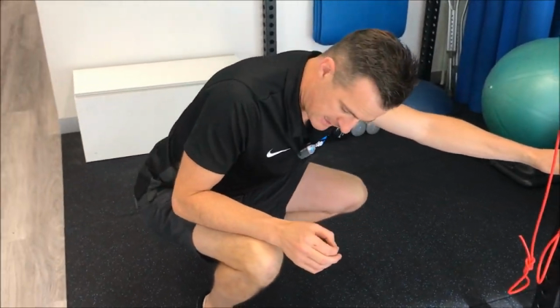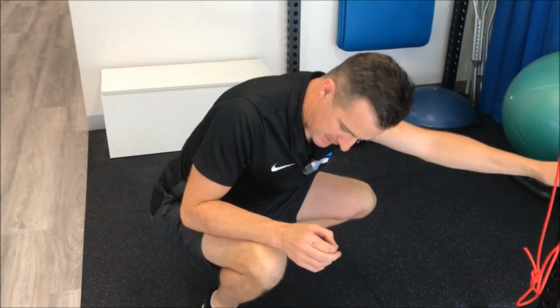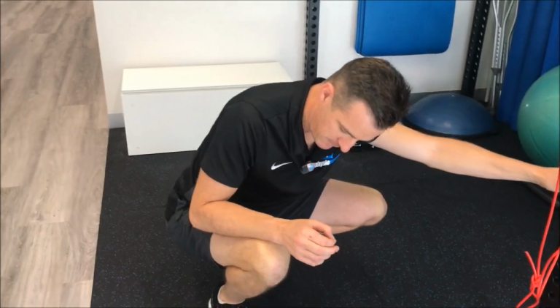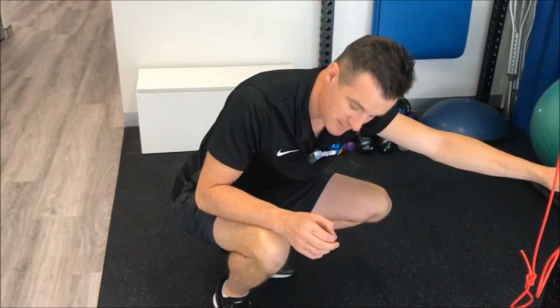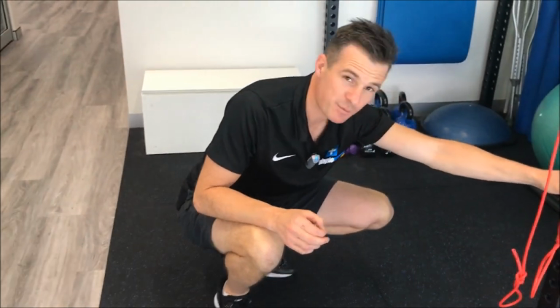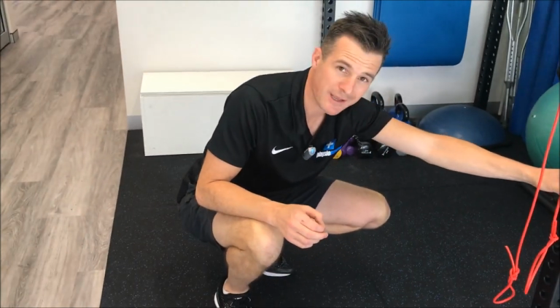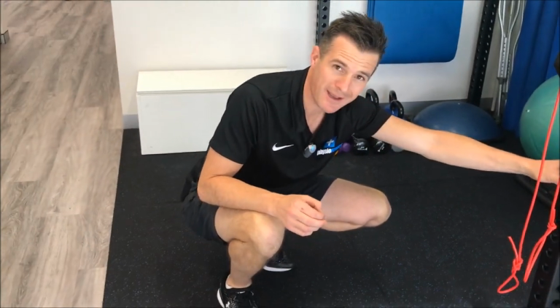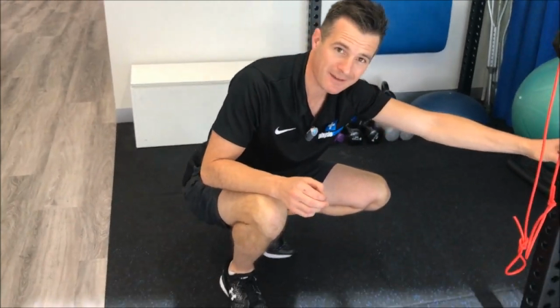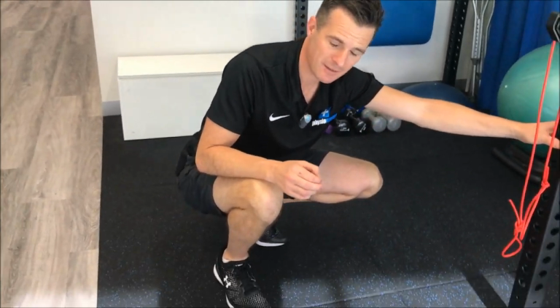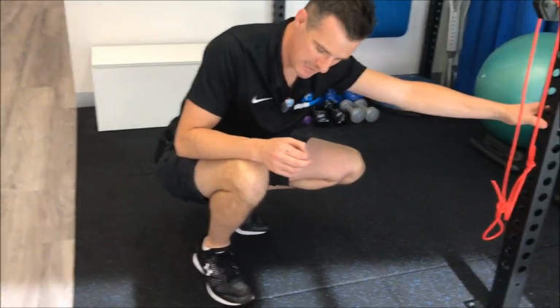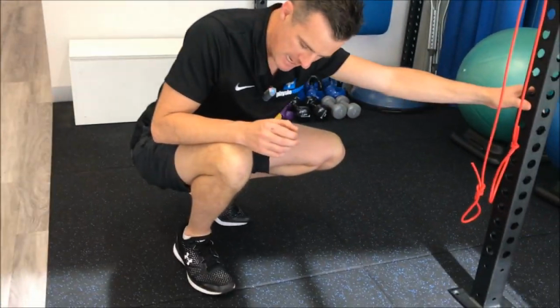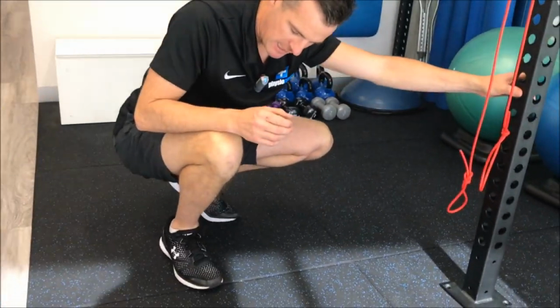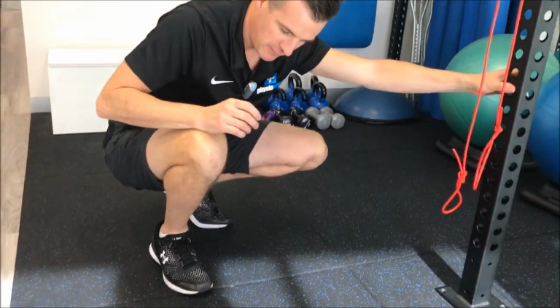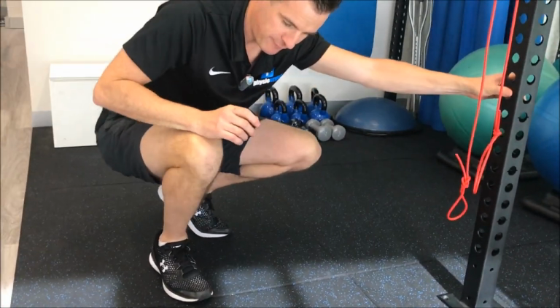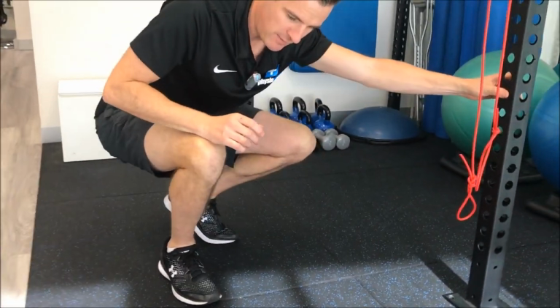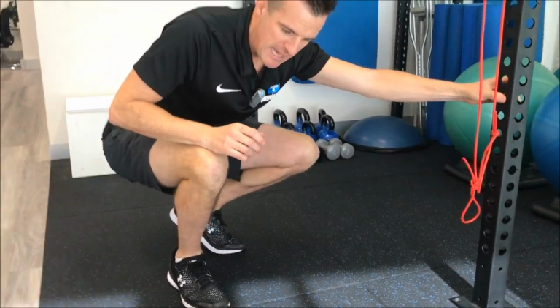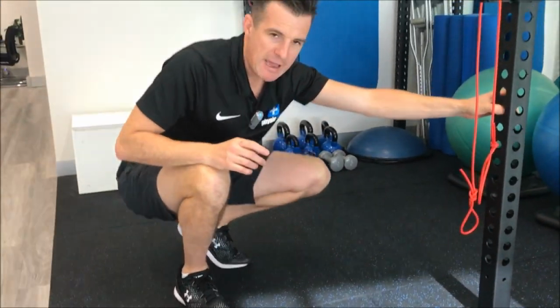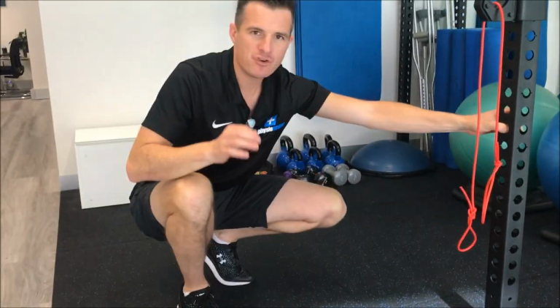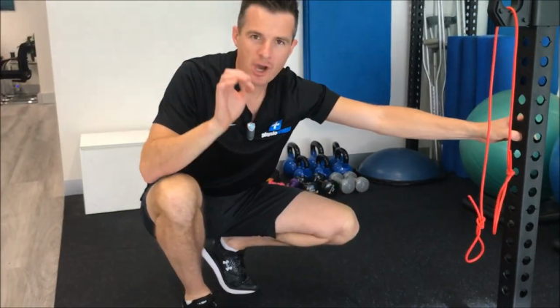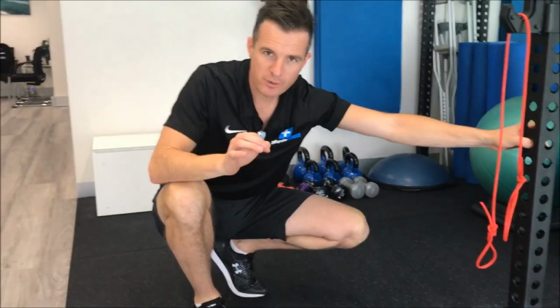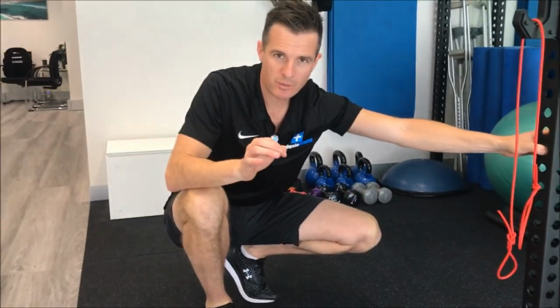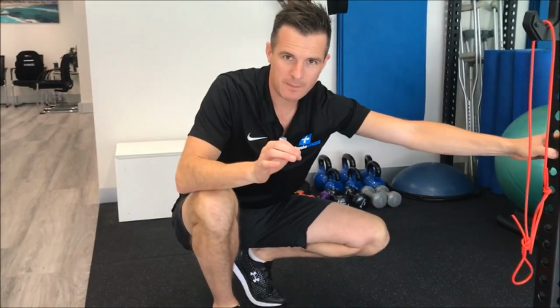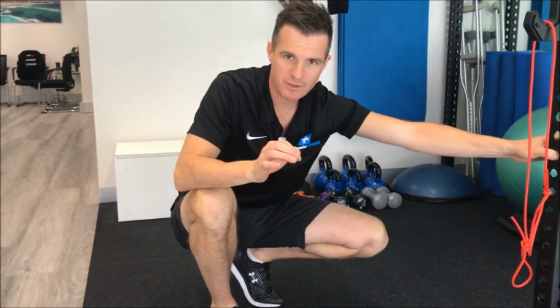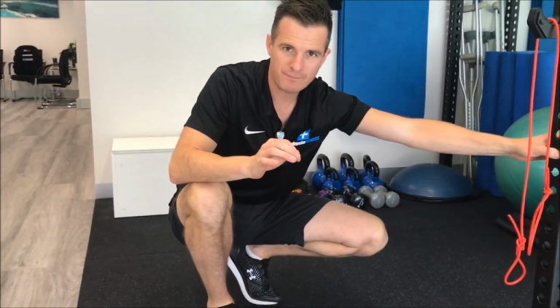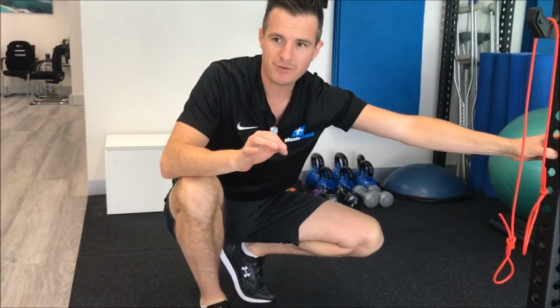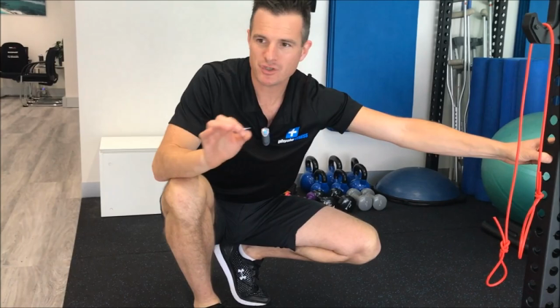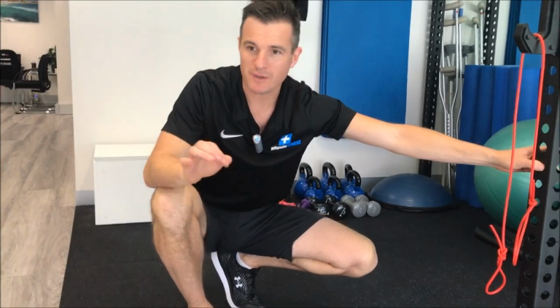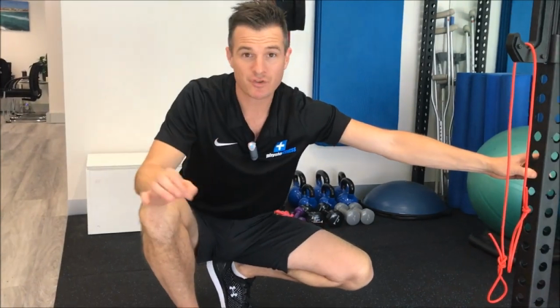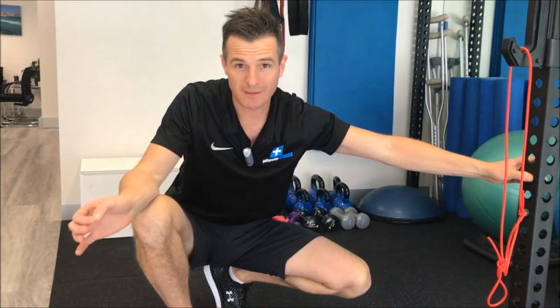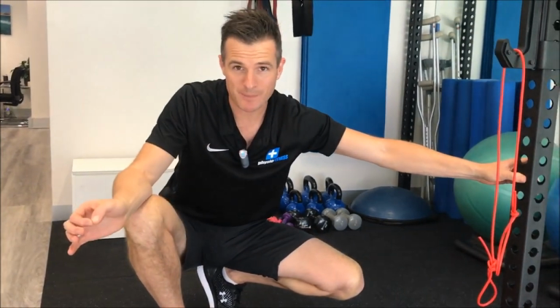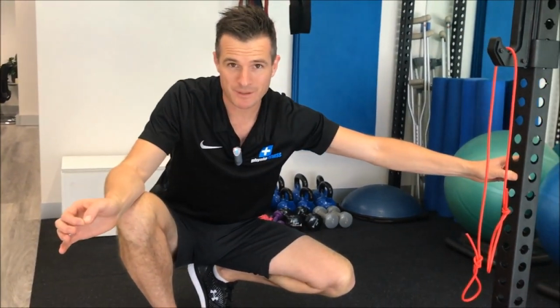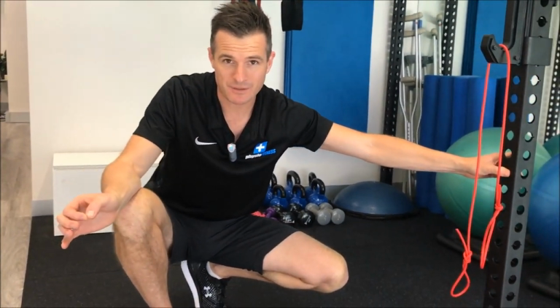If you've had knee surgery, getting down to that position is pretty hard. You'll find that if you don't go into that position, you don't get the strength in that position.